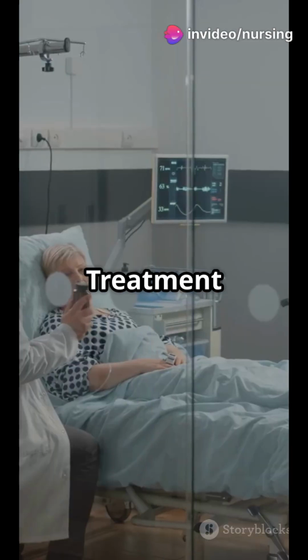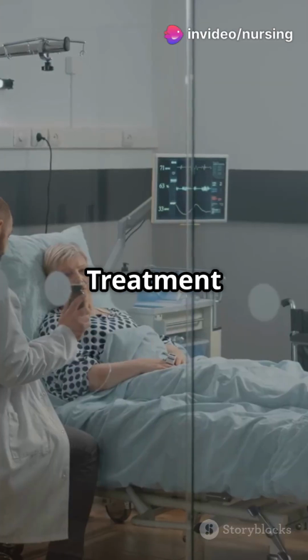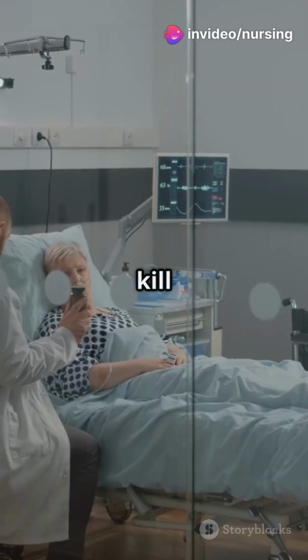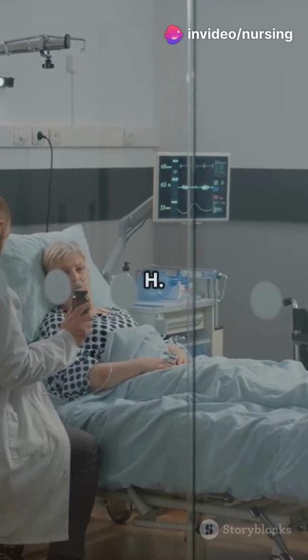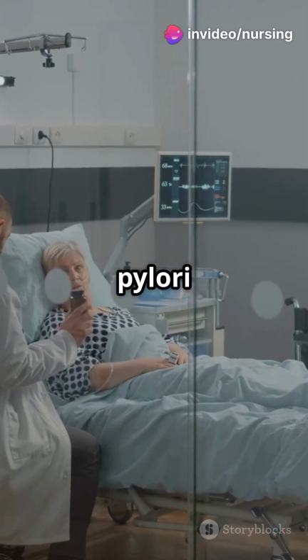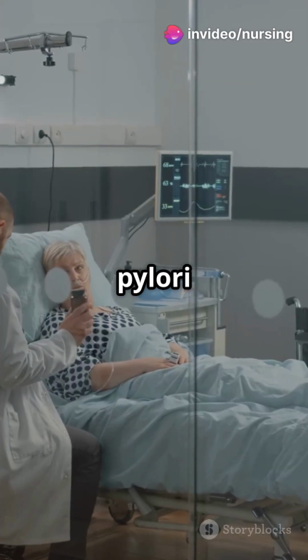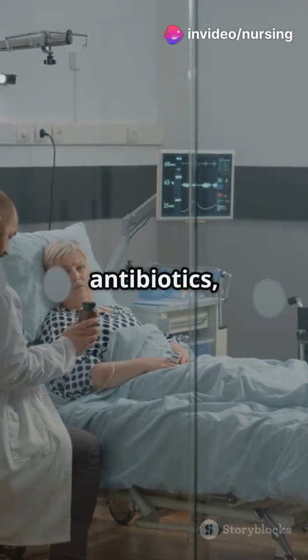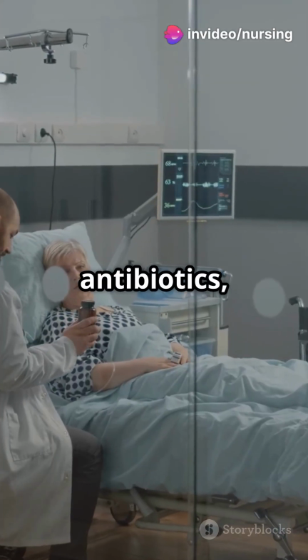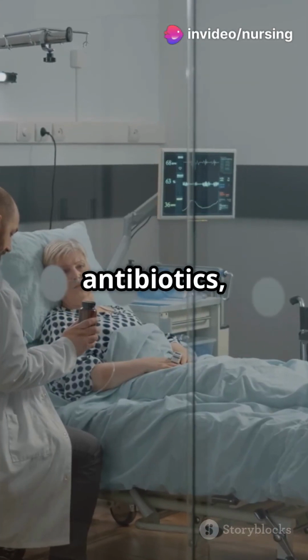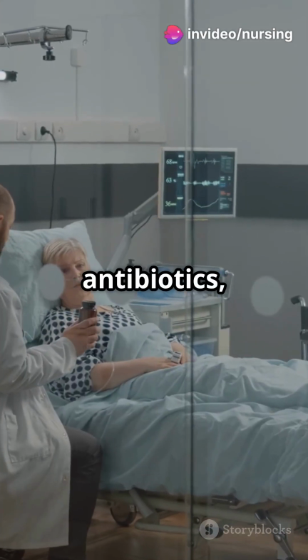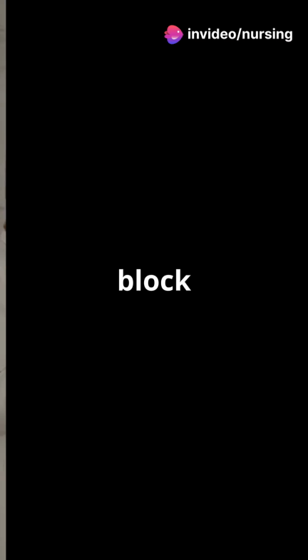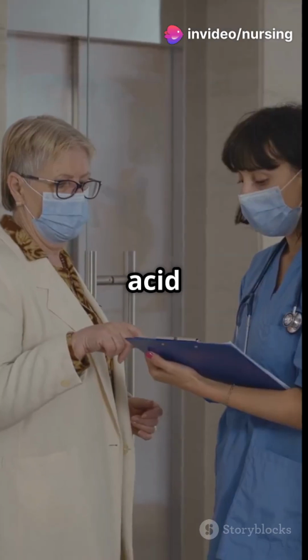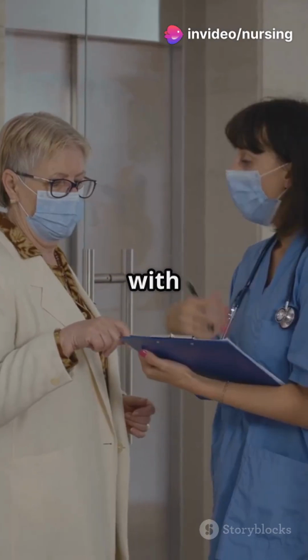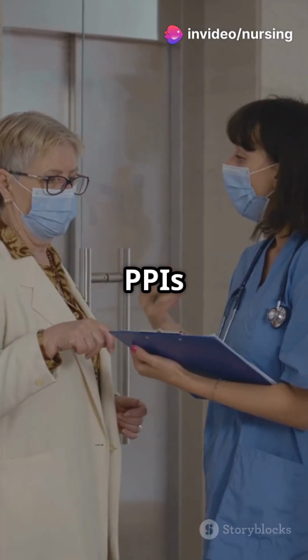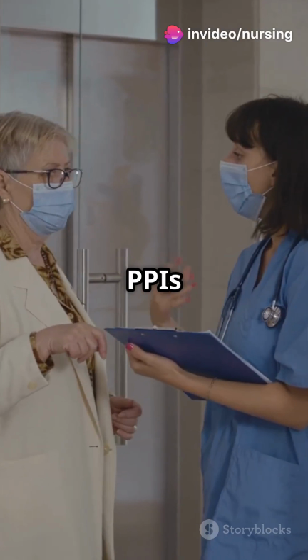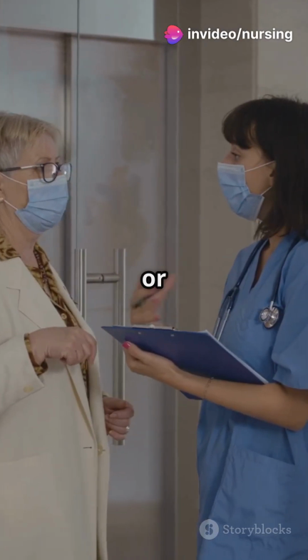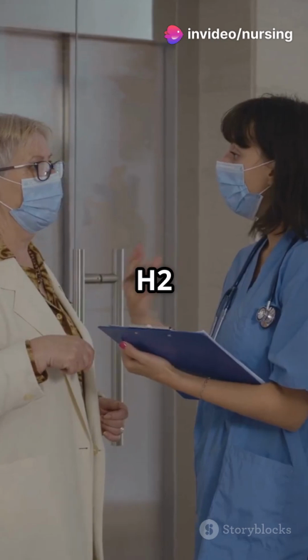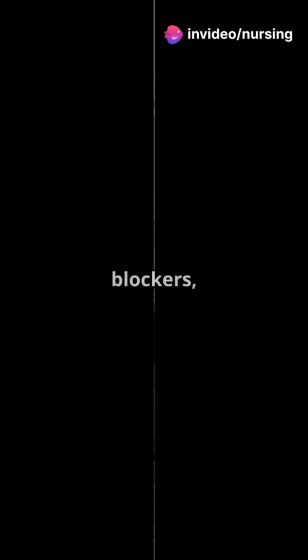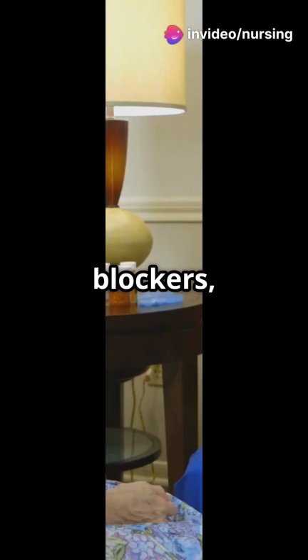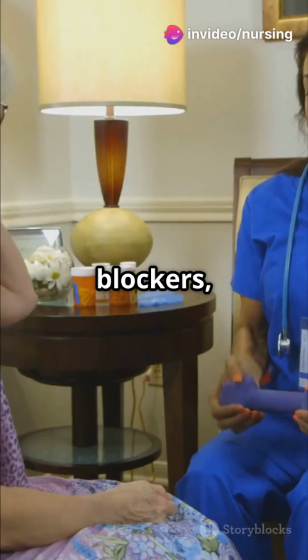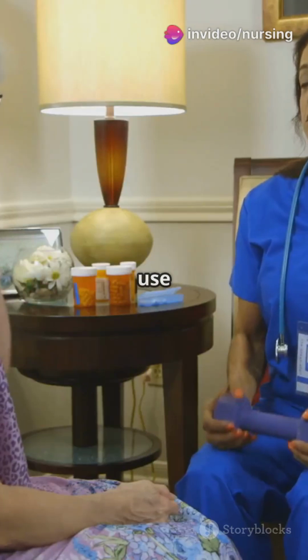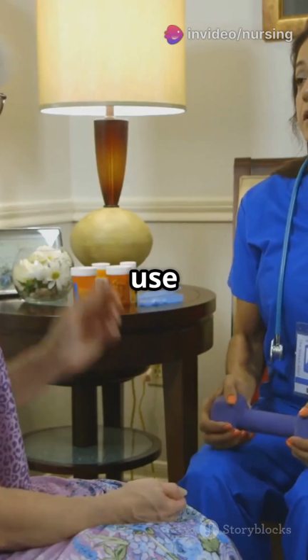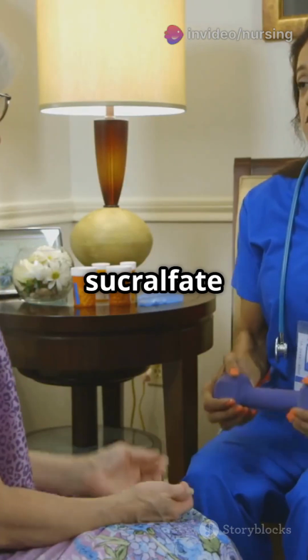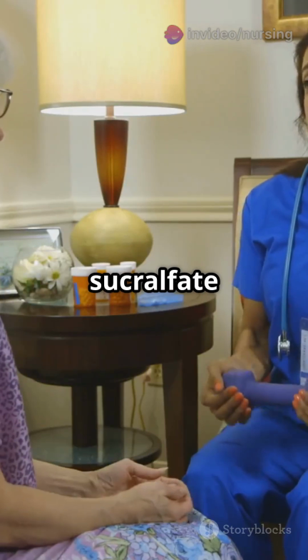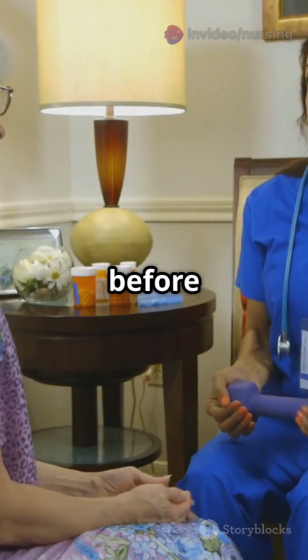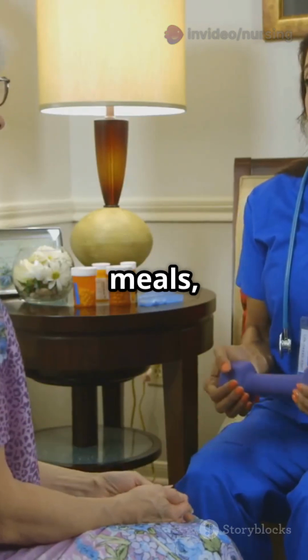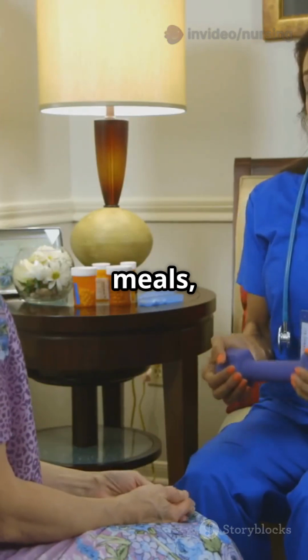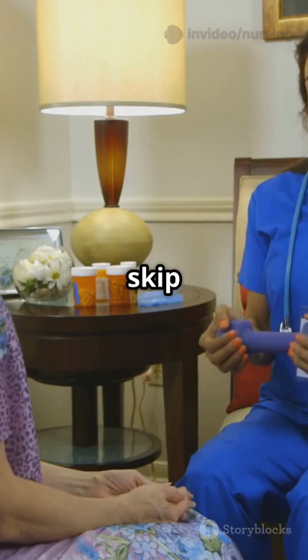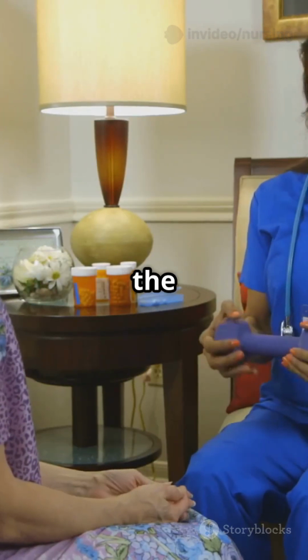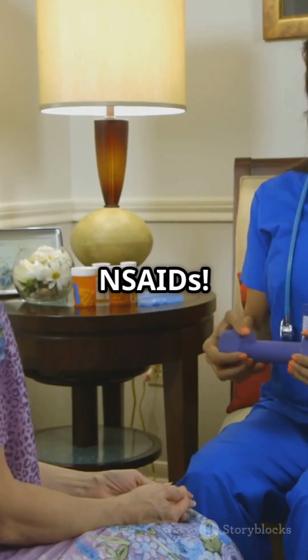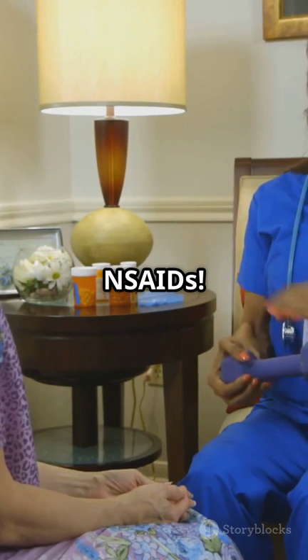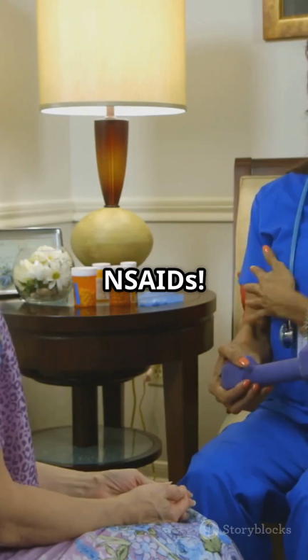Treatment? Kill H. pylori with antibiotics. Block acid with PPIs or H2 blockers. Use sucralfate before meals. Skip the NSAIDs.